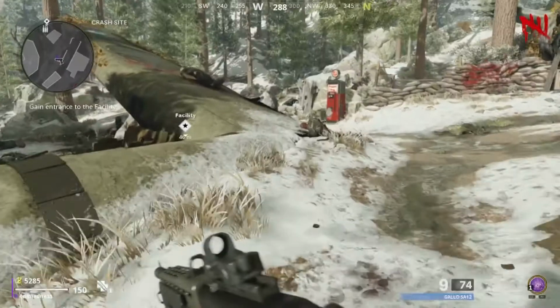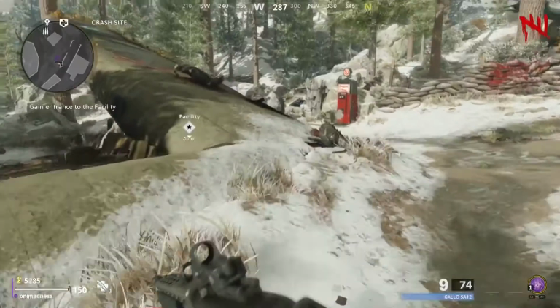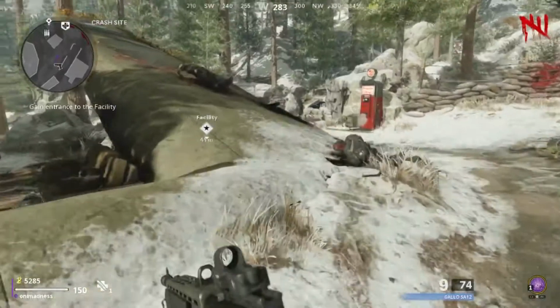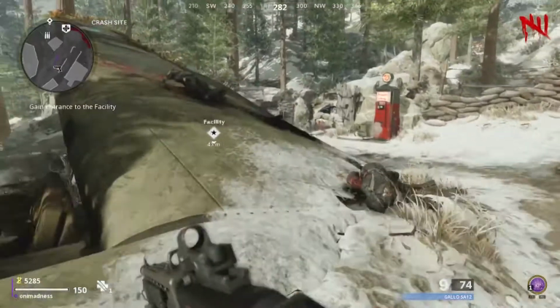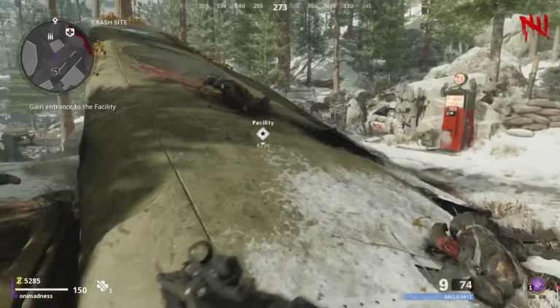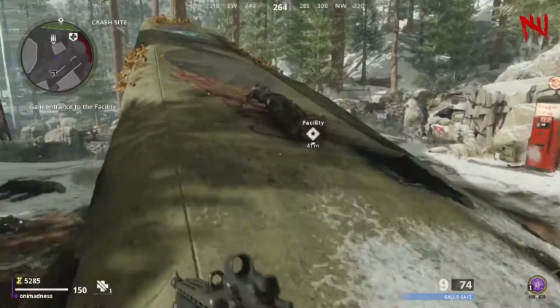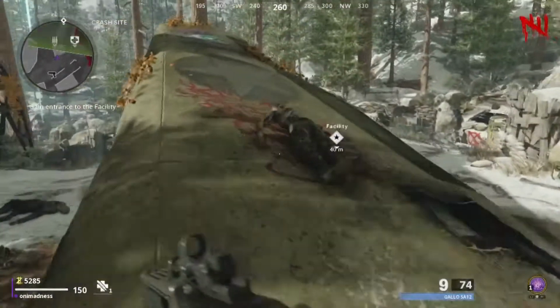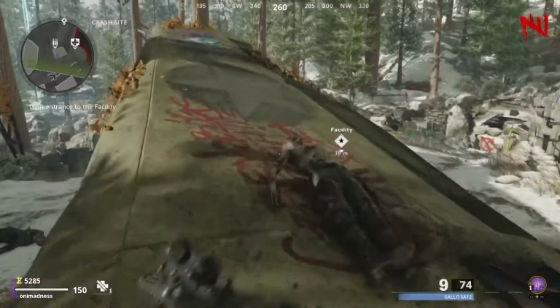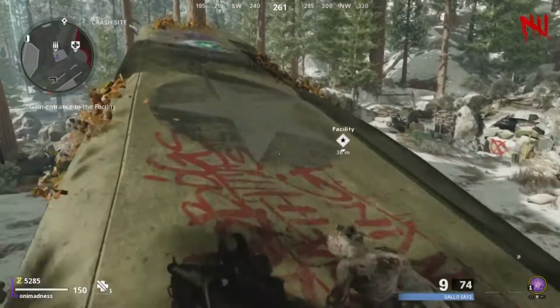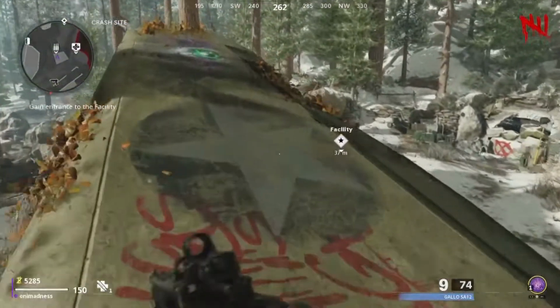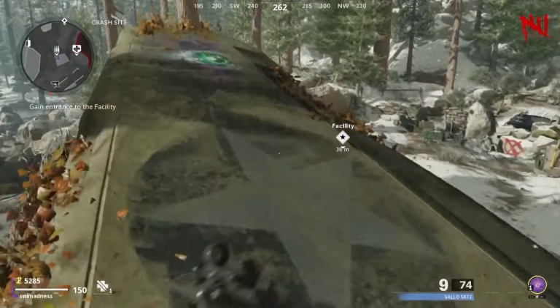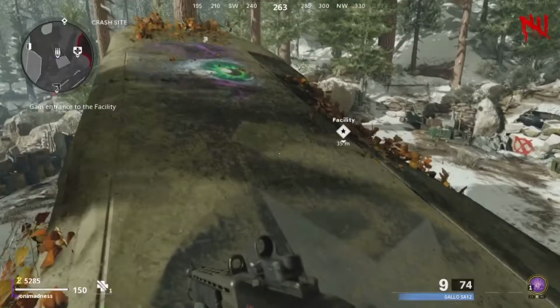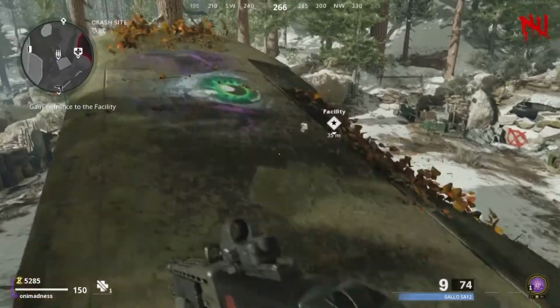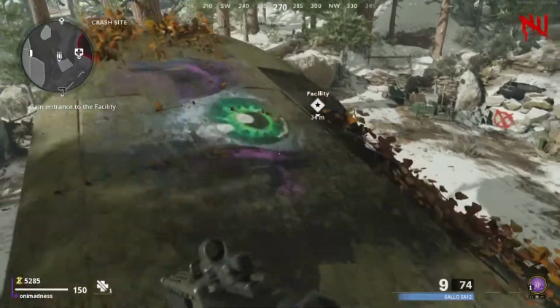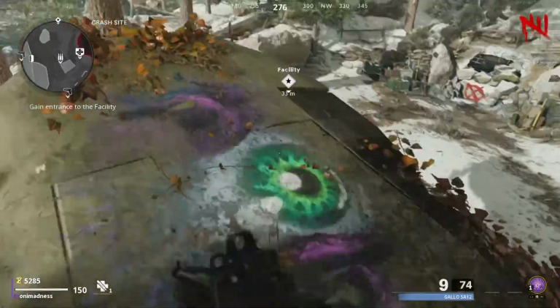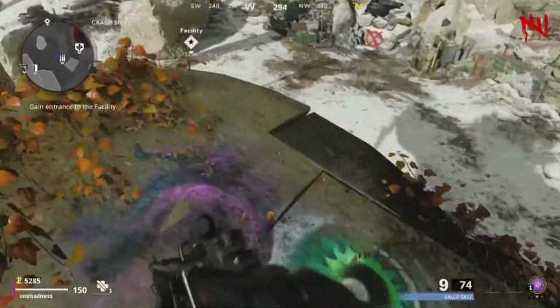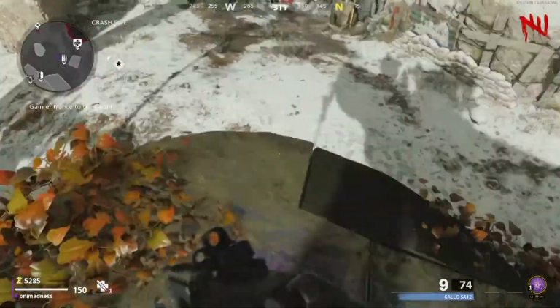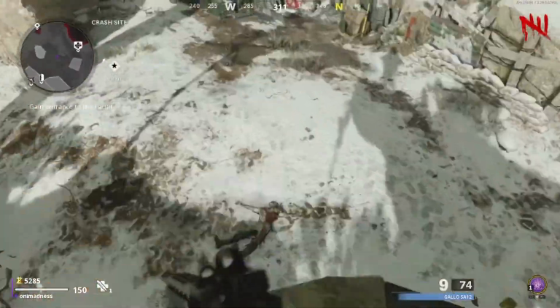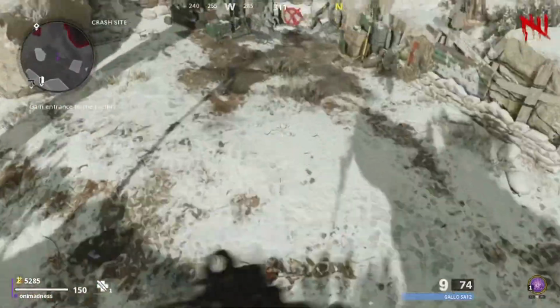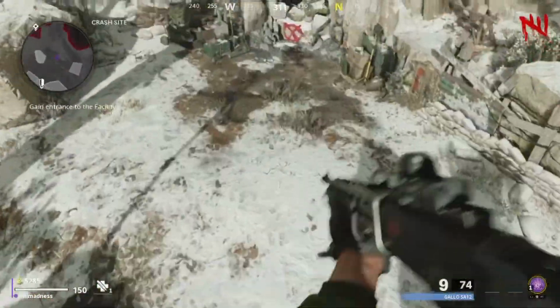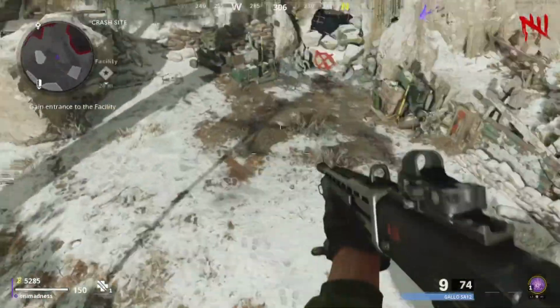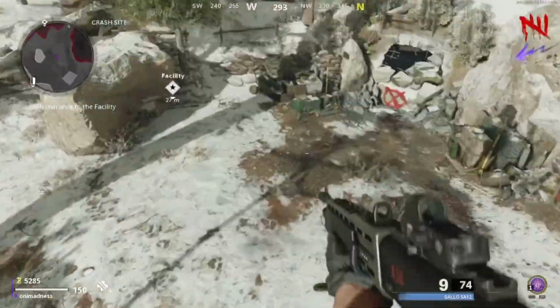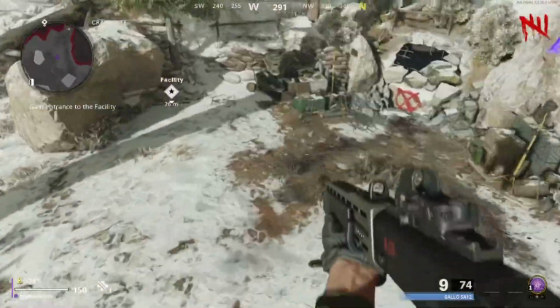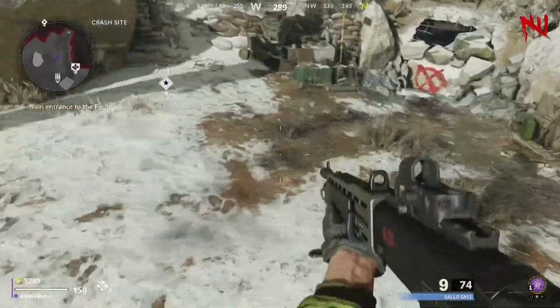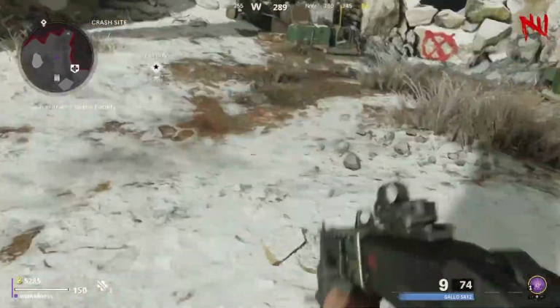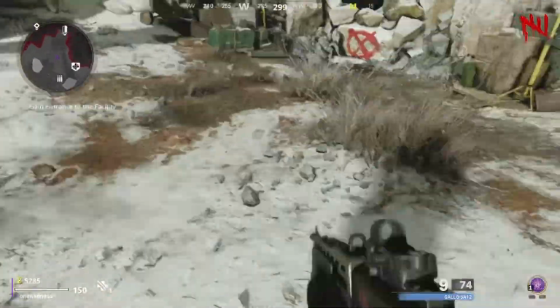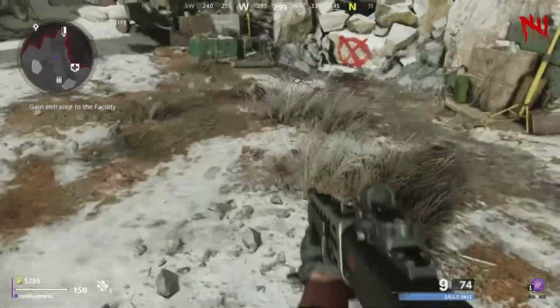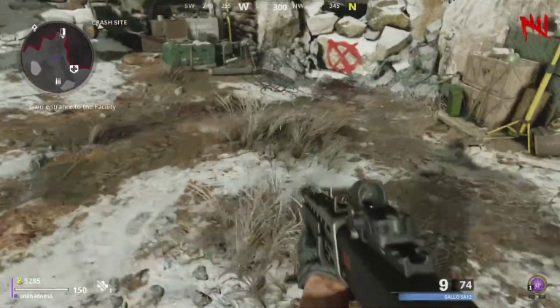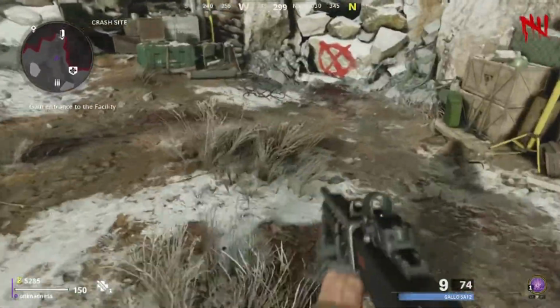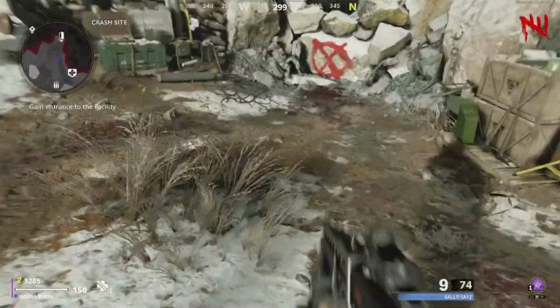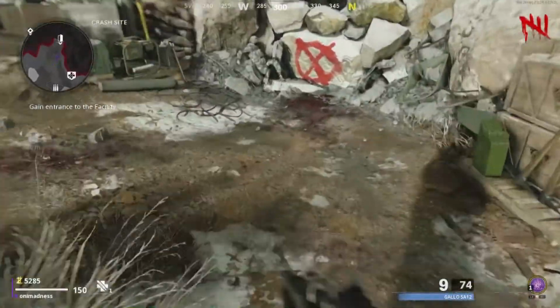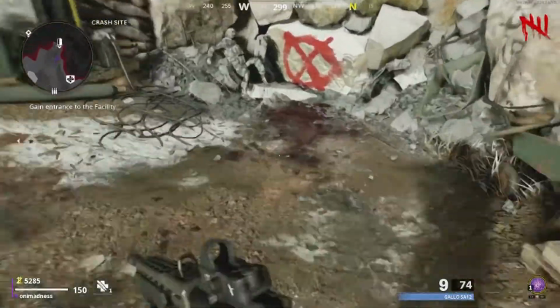First, we need the Pack-a-Punch machine. And everyone, we have to get down to the facility and turn on the power.